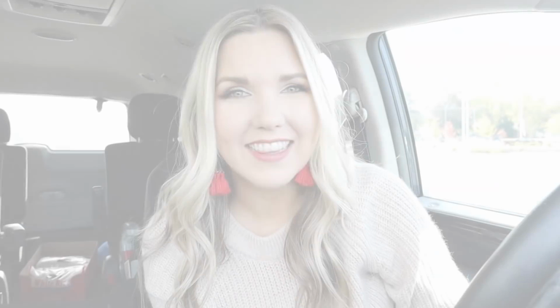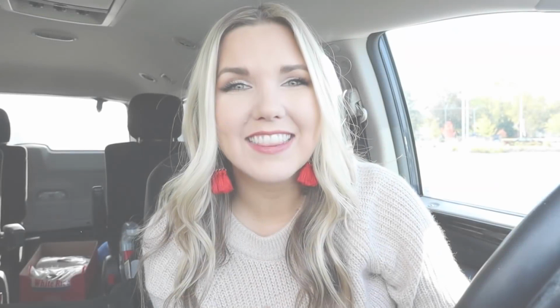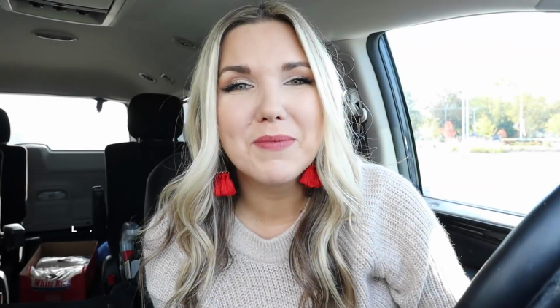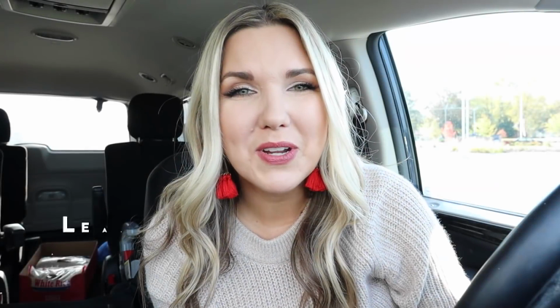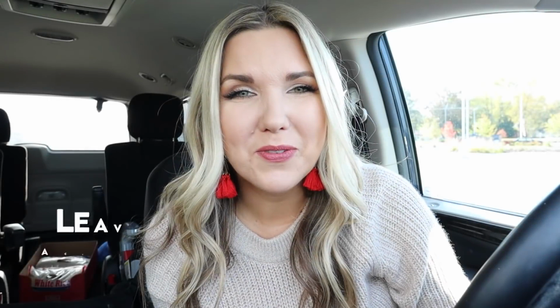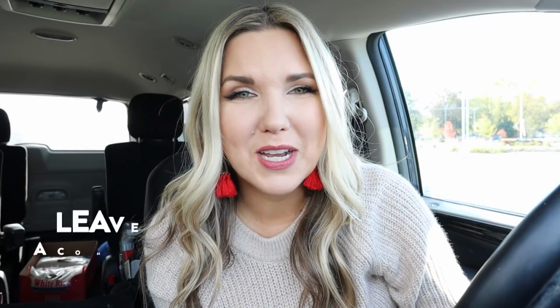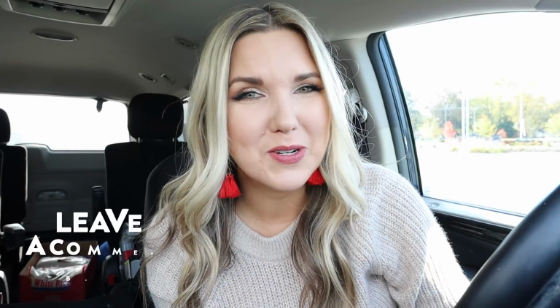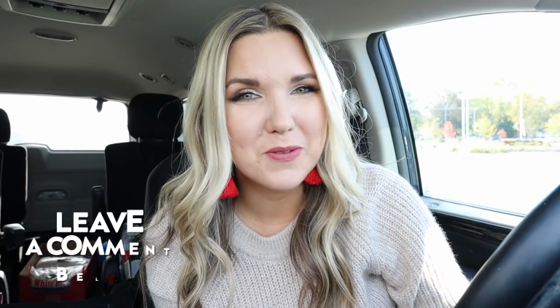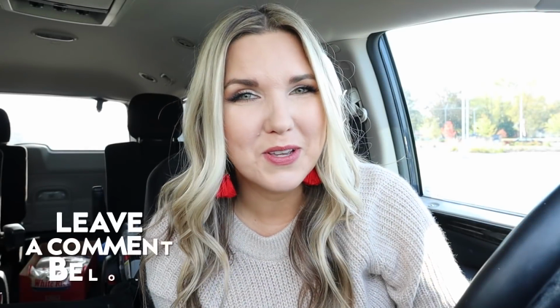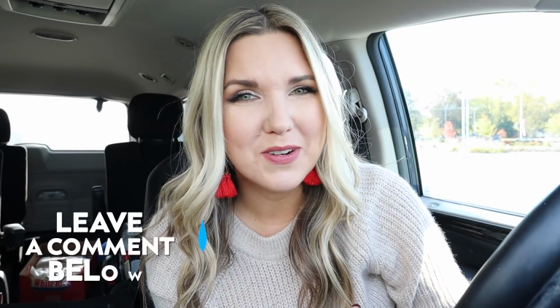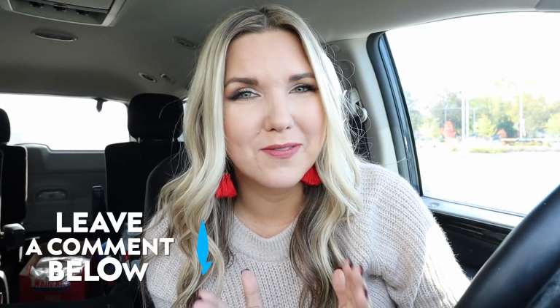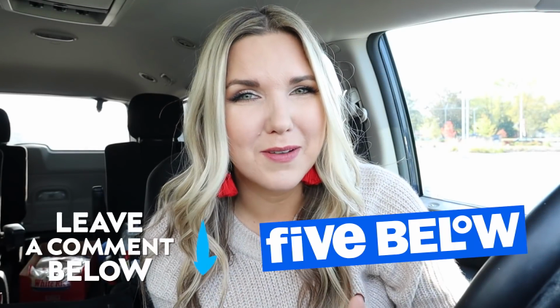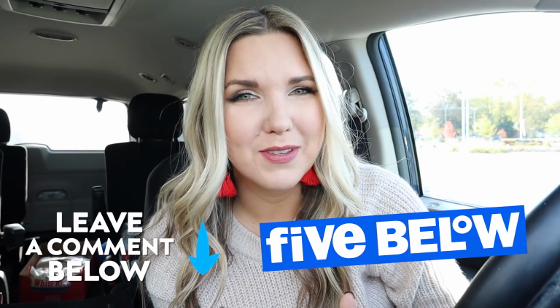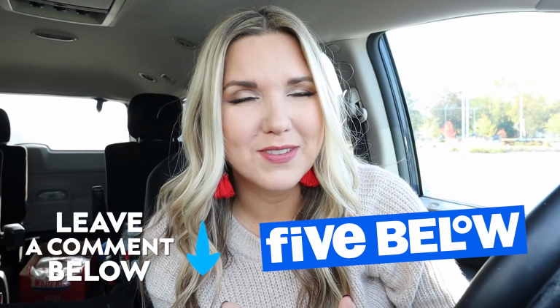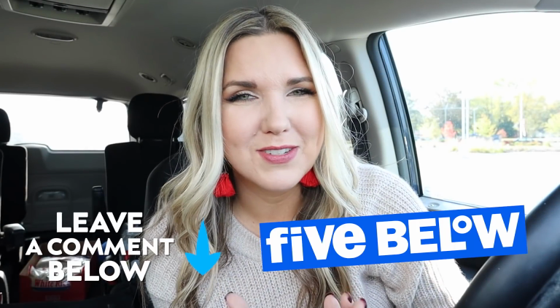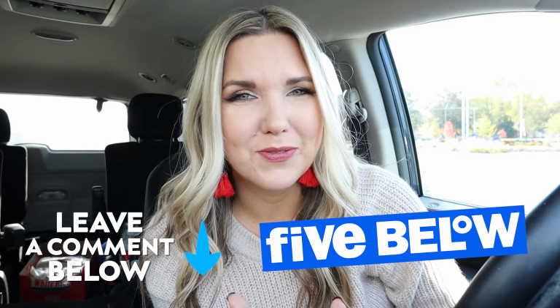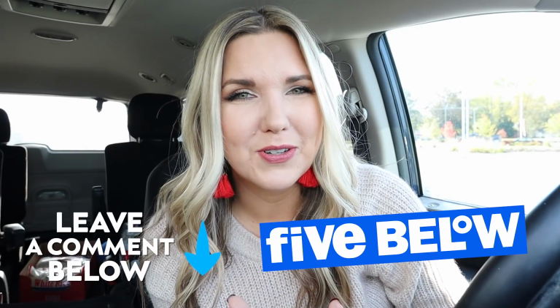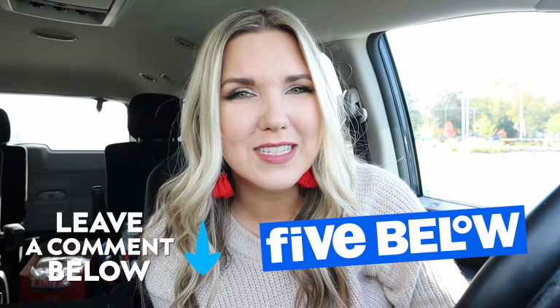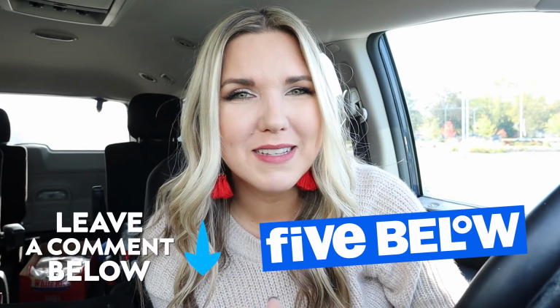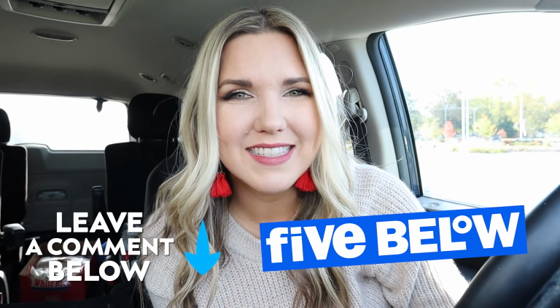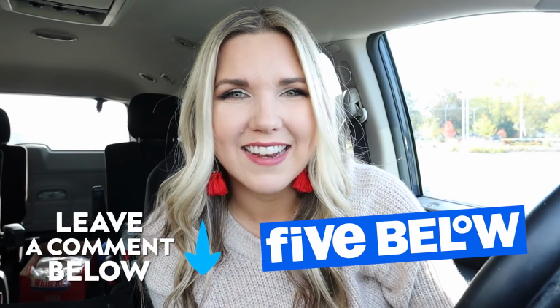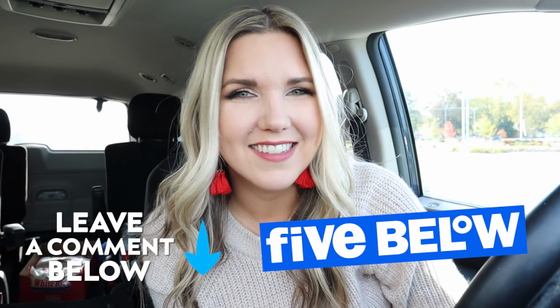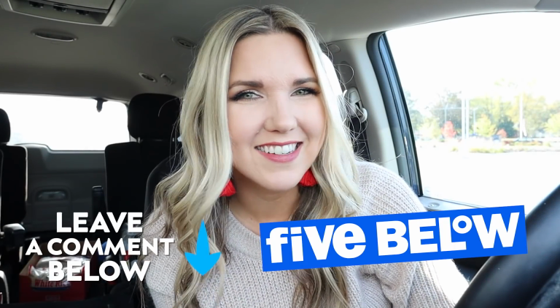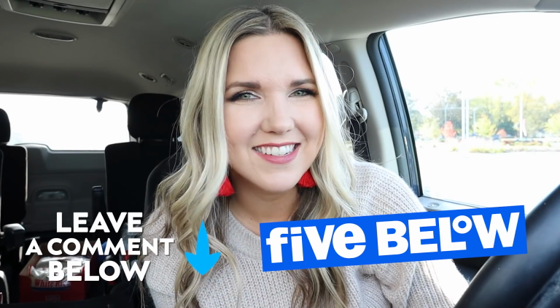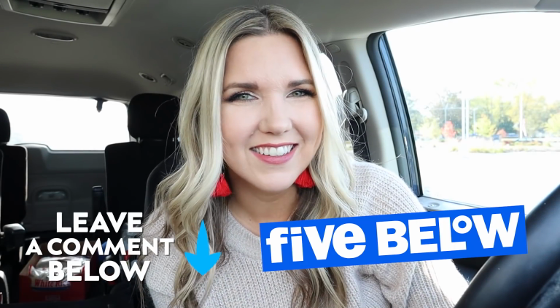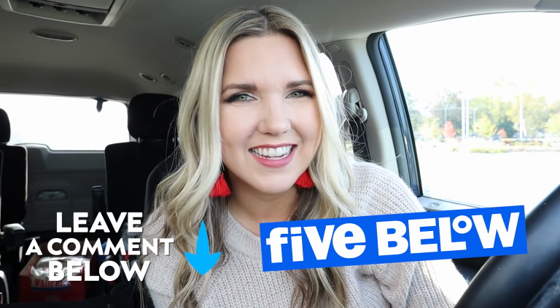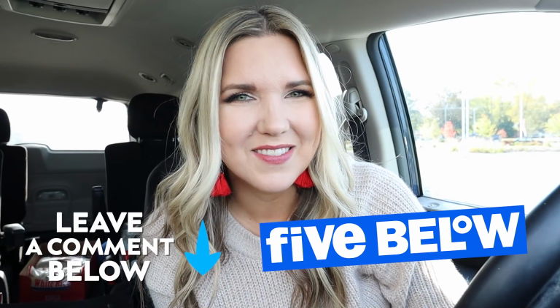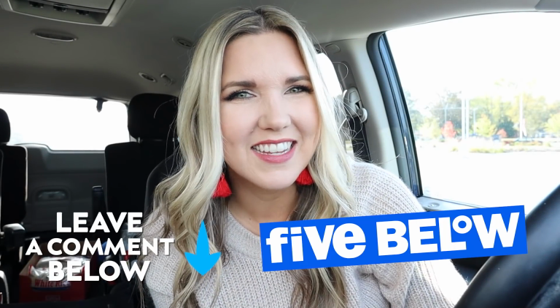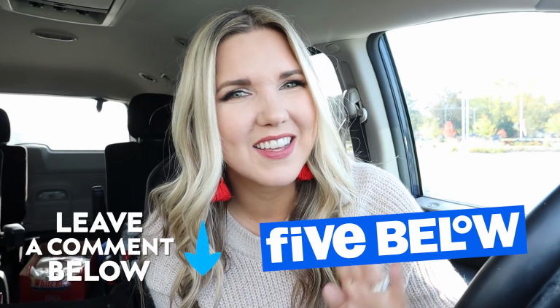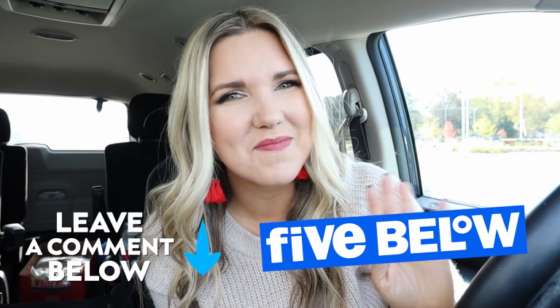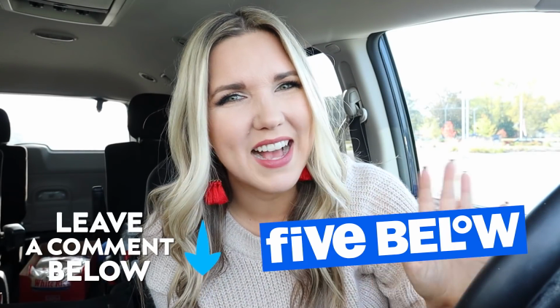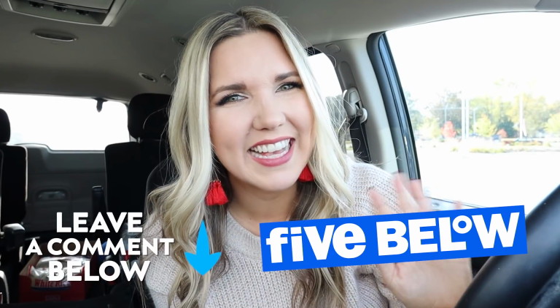Let me know if you guys are going to be going to Five Below this year for Christmas, and I'll talk to you in our next one. Bye.